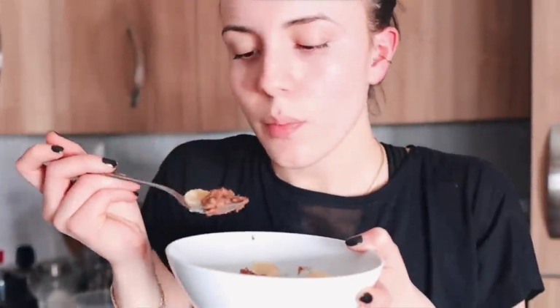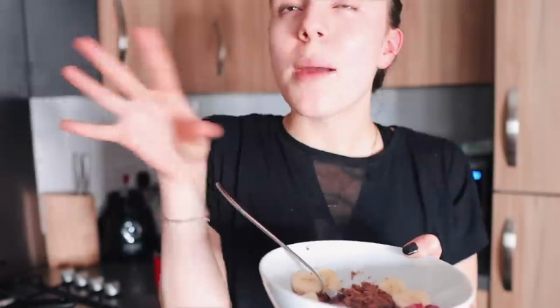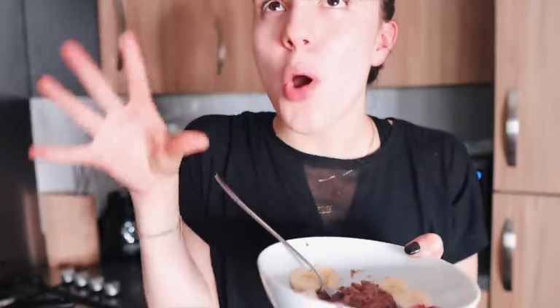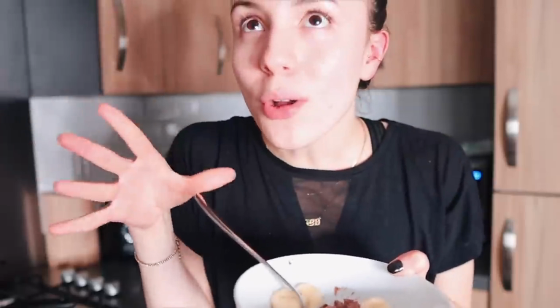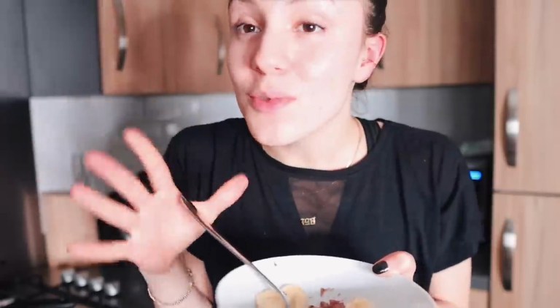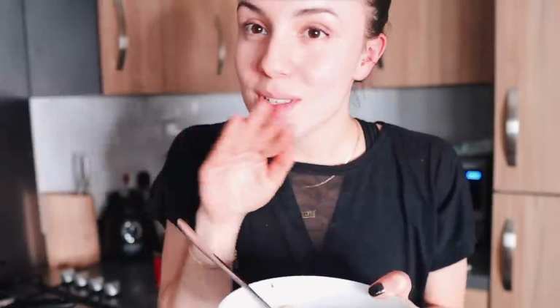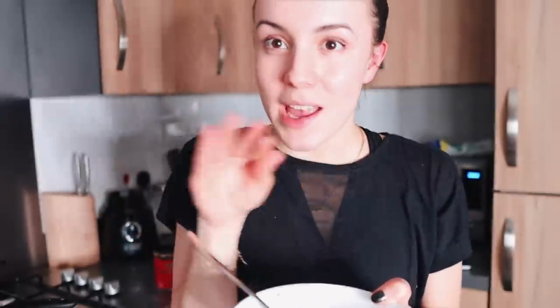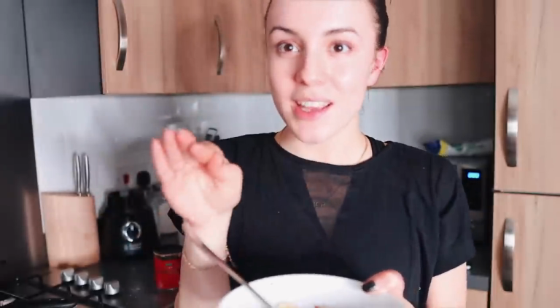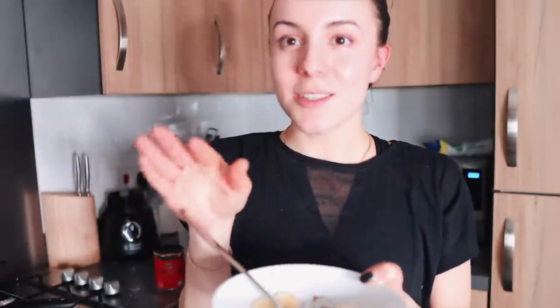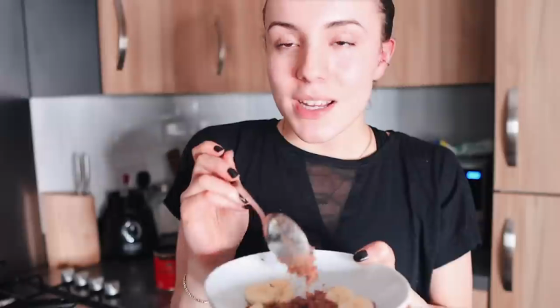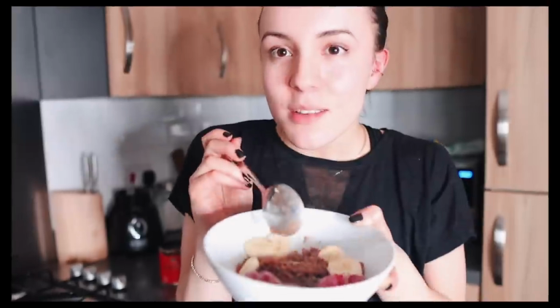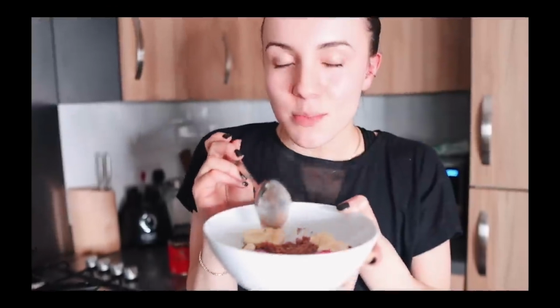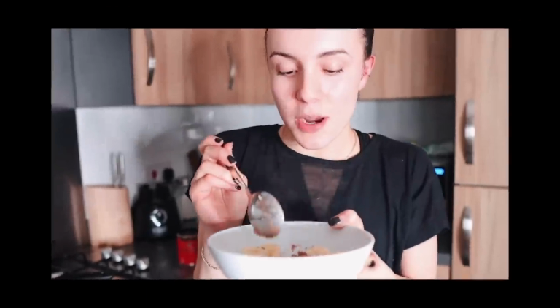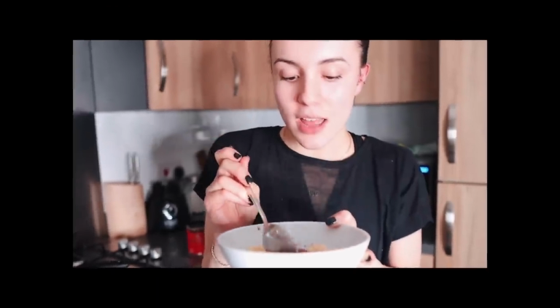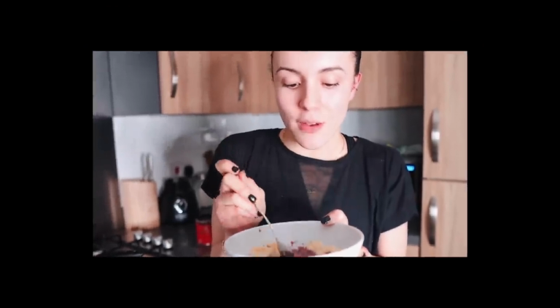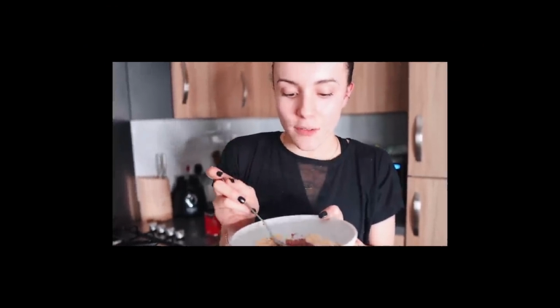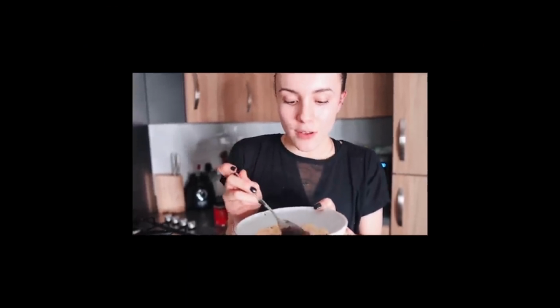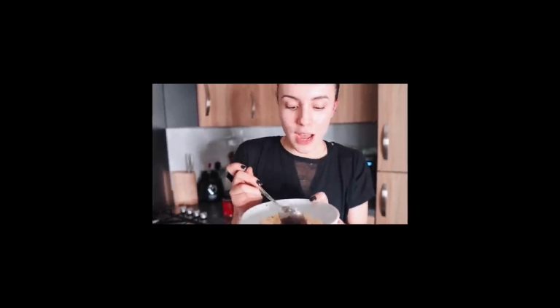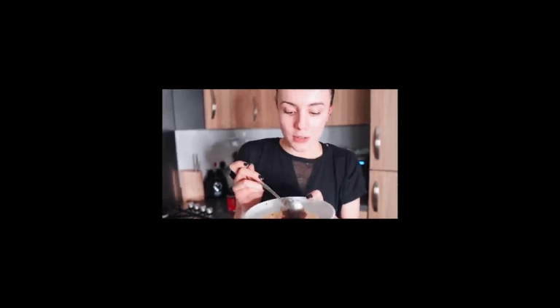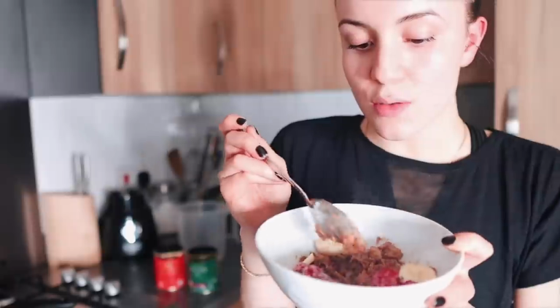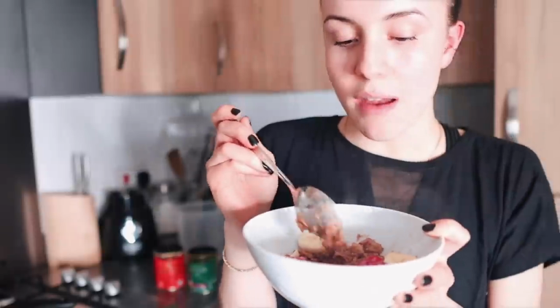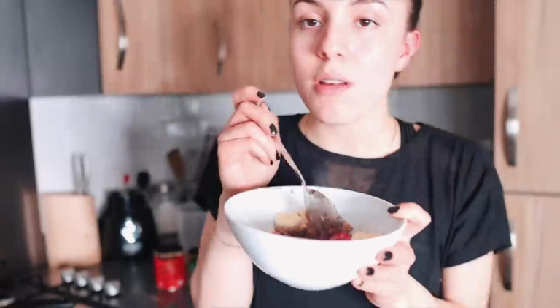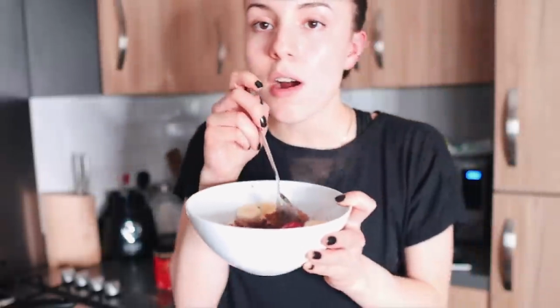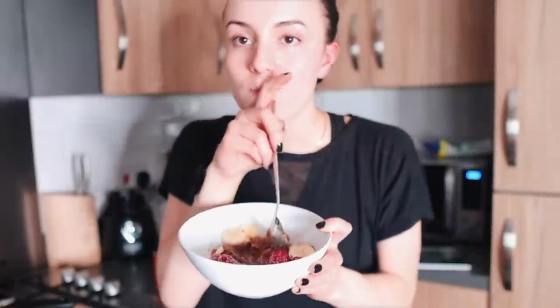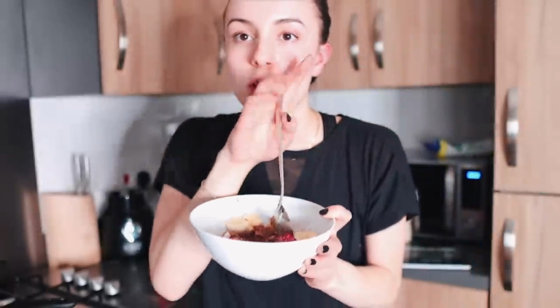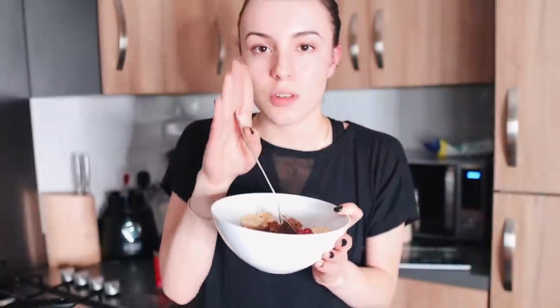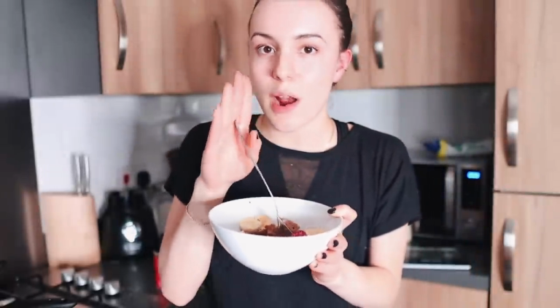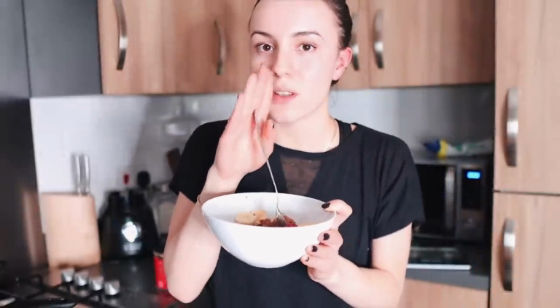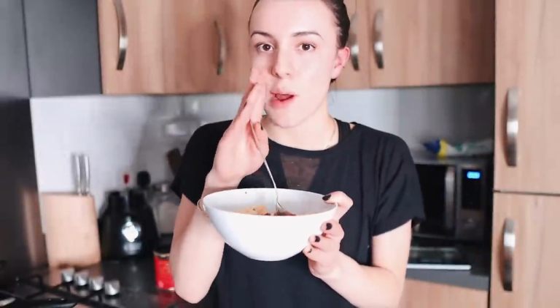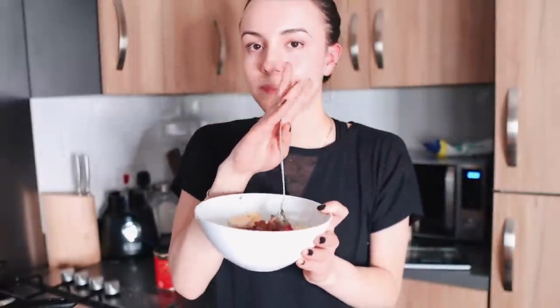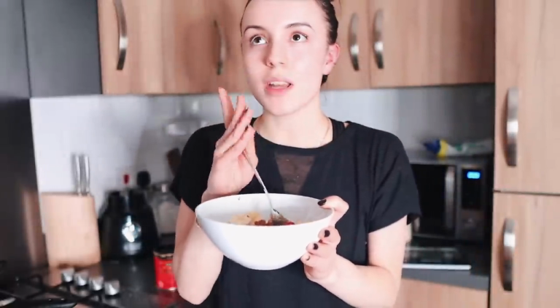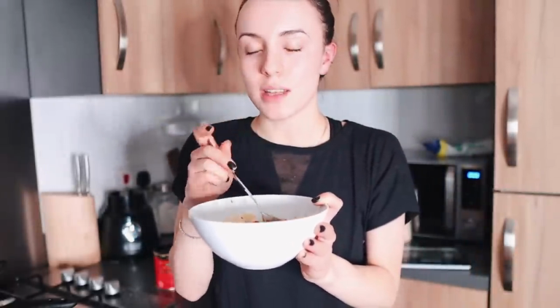It is the best porridge I think I've ever, ever had. This will definitely become a go-to breakfast of mine easily.